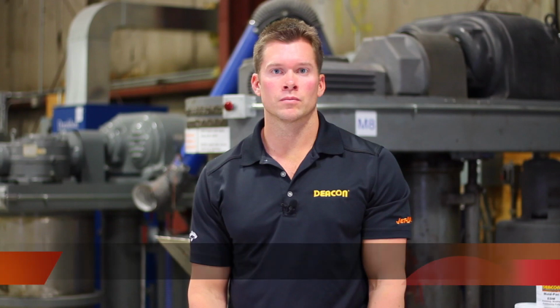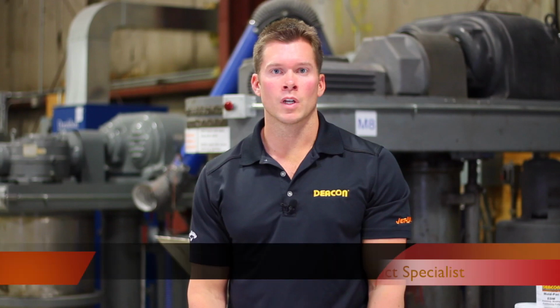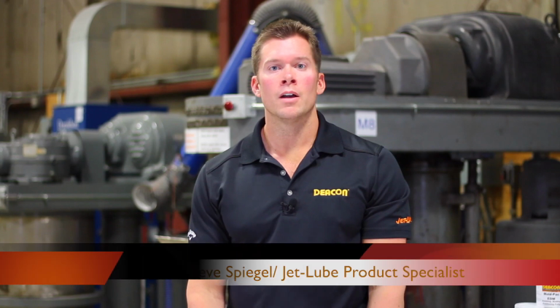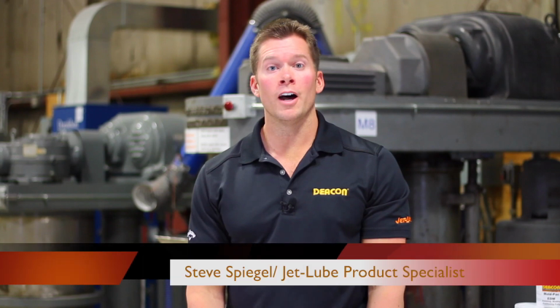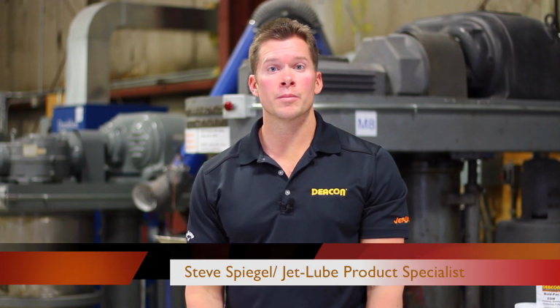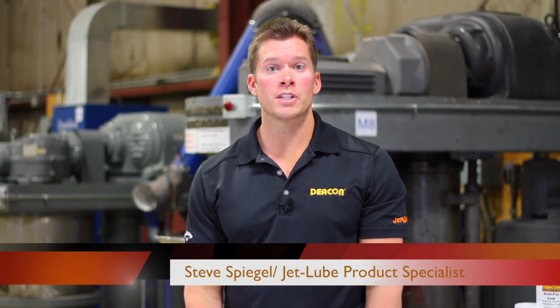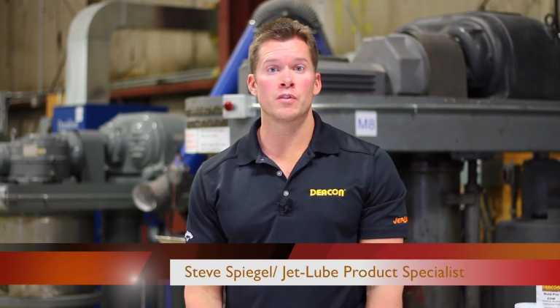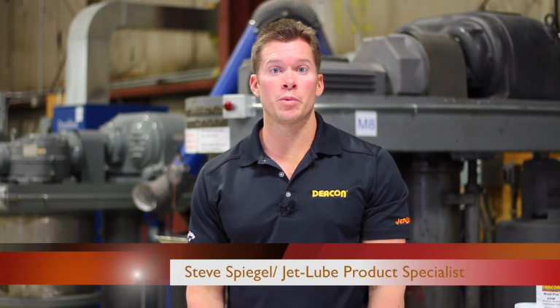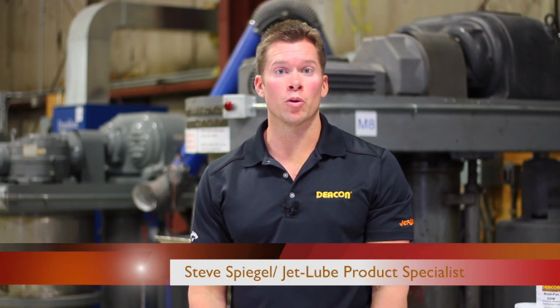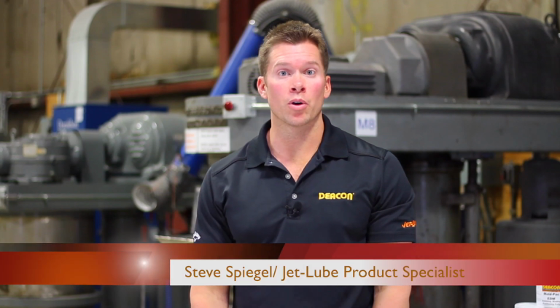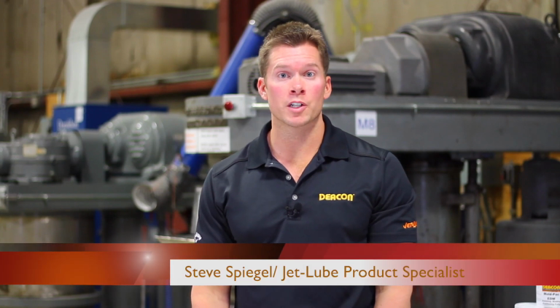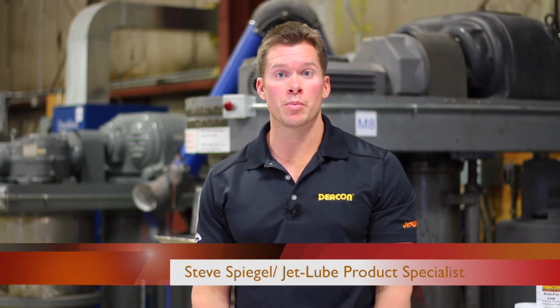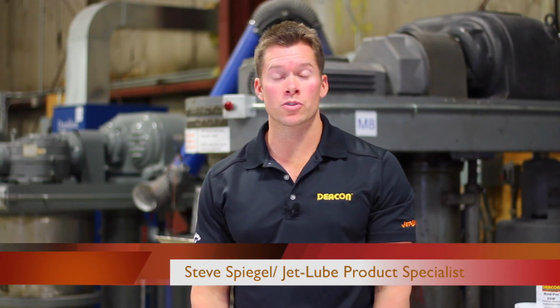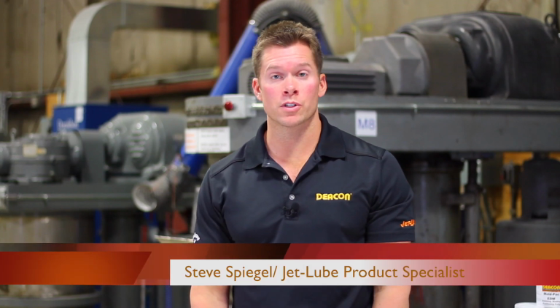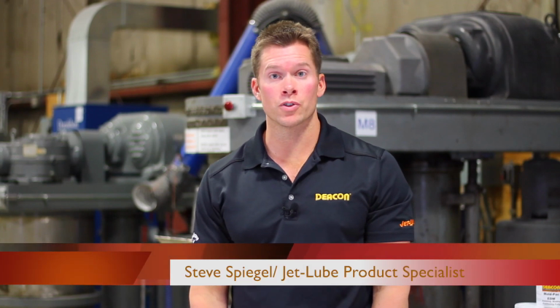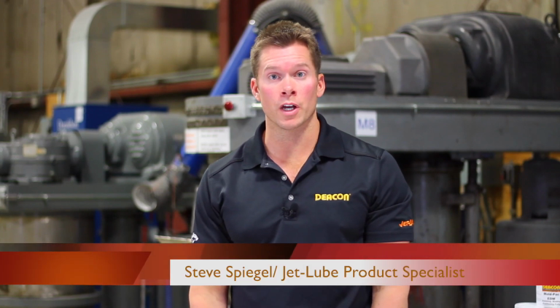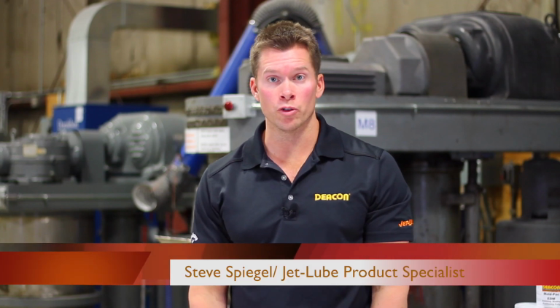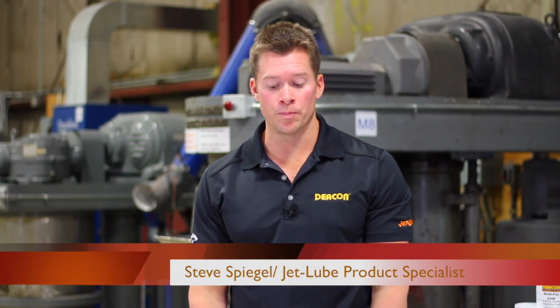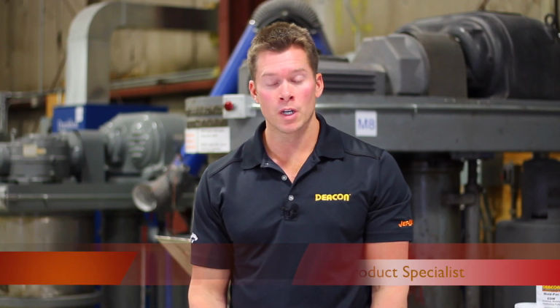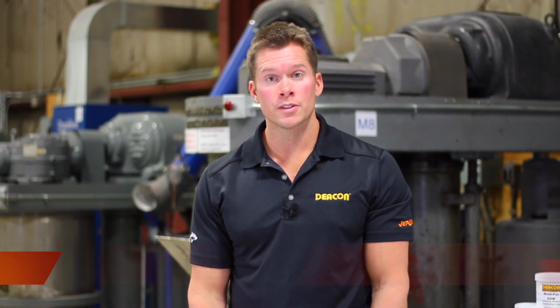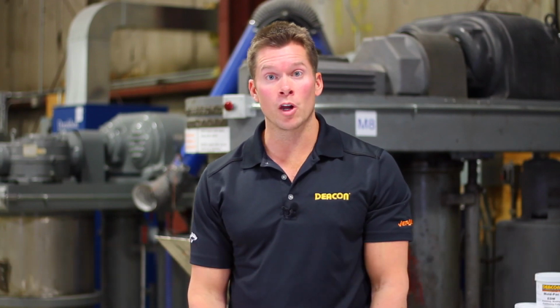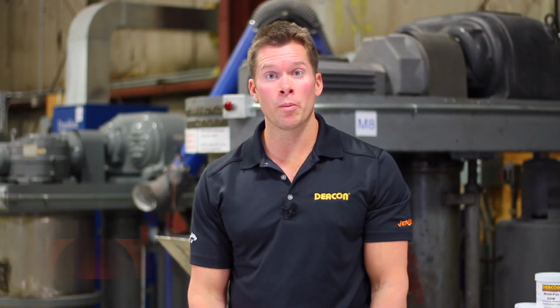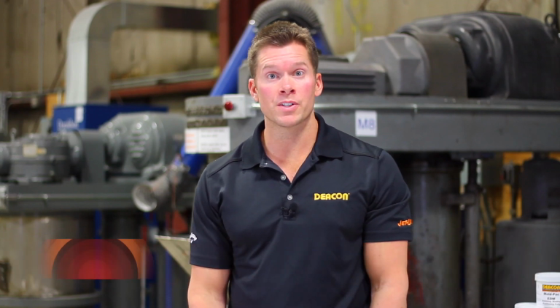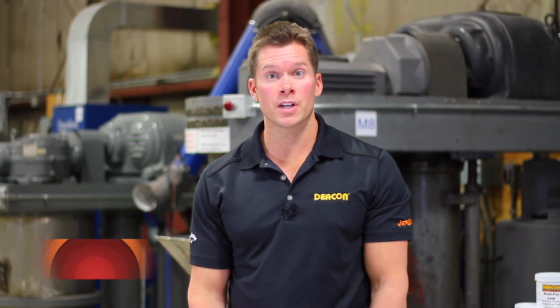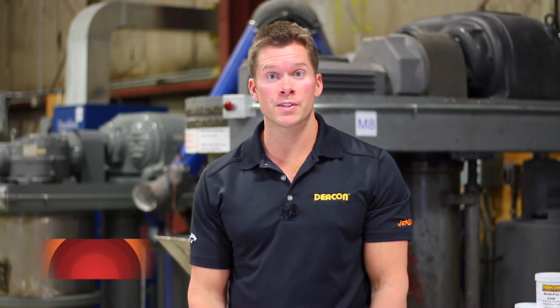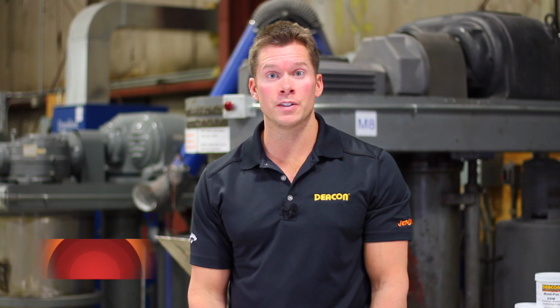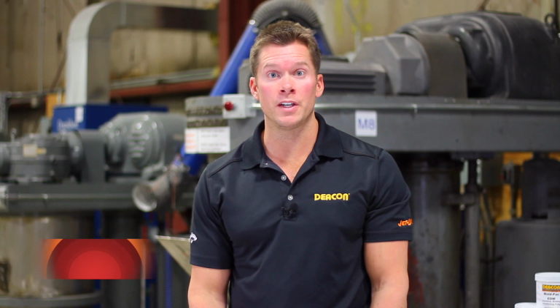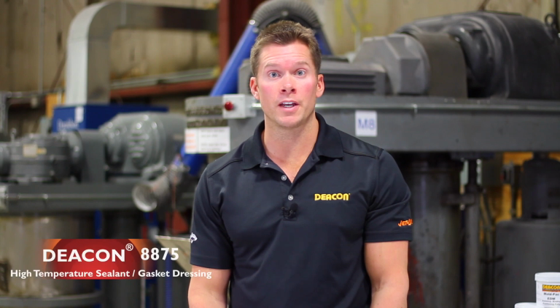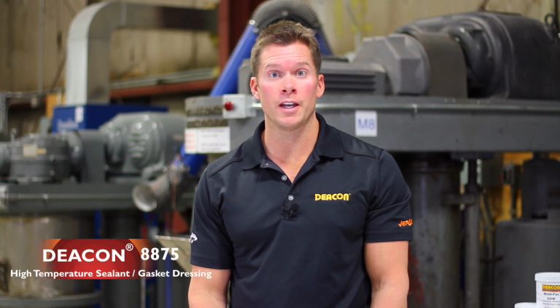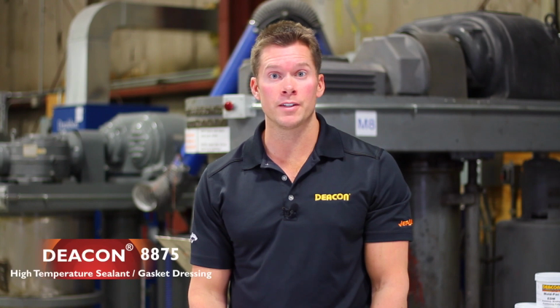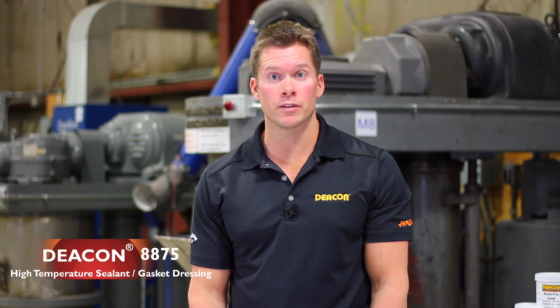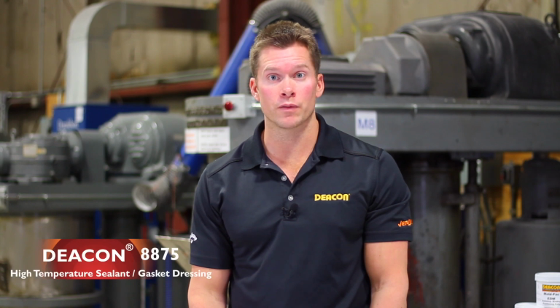Hi, I'm Steve Spiegel, product specialist for JetLube. Today we'll be discussing Deakin 8875.